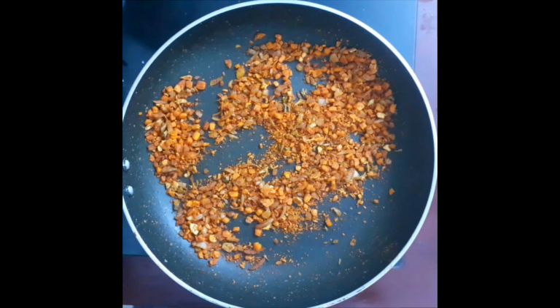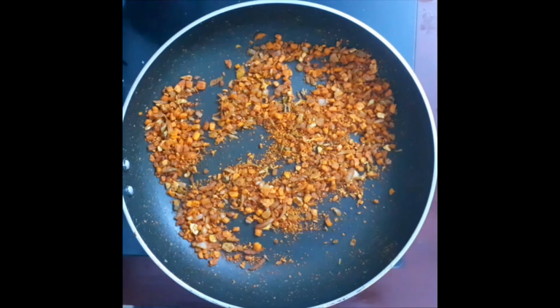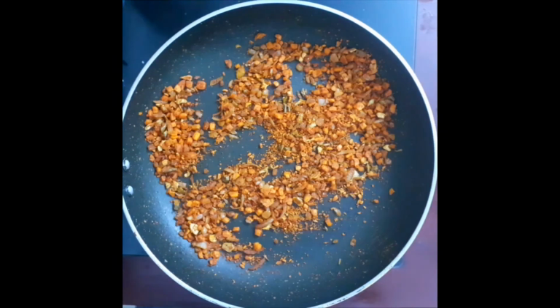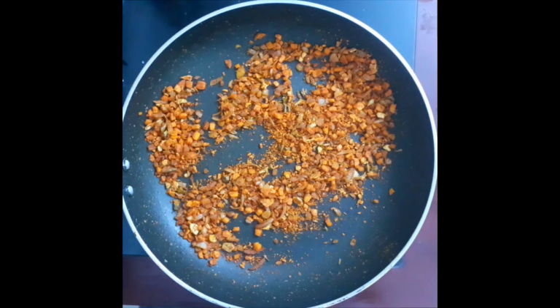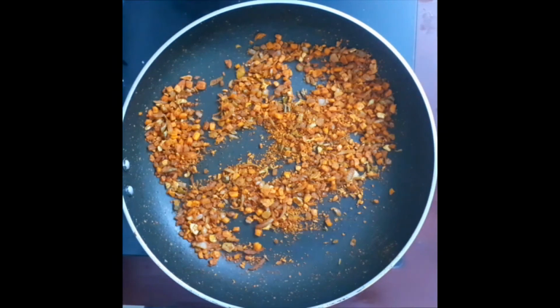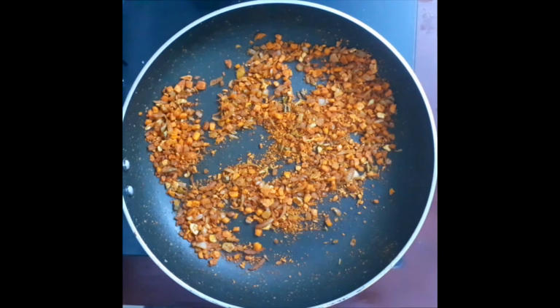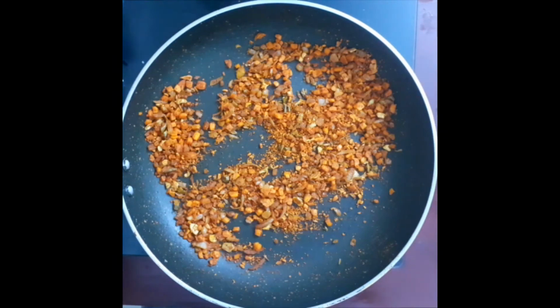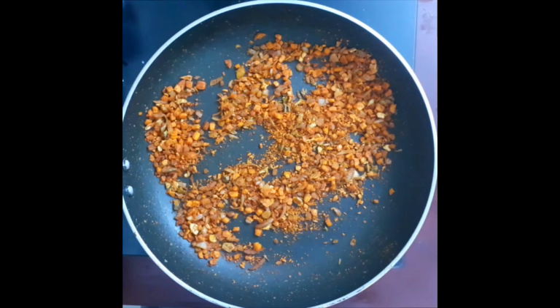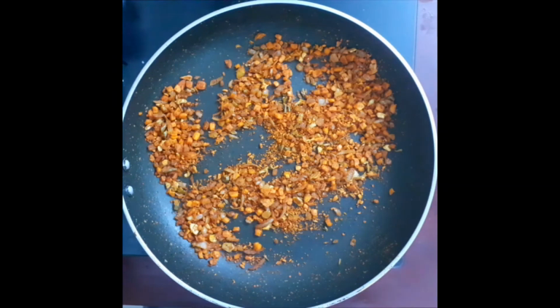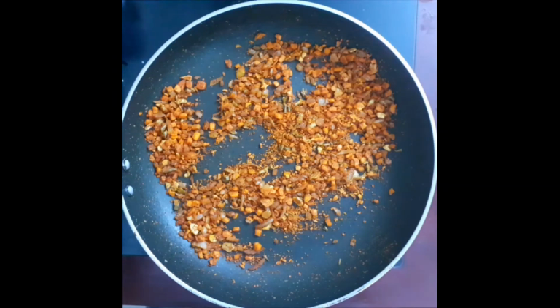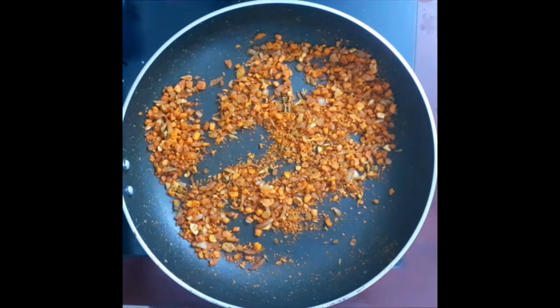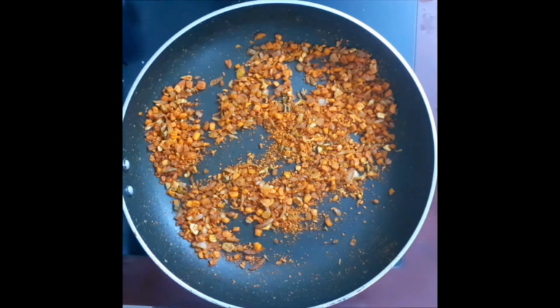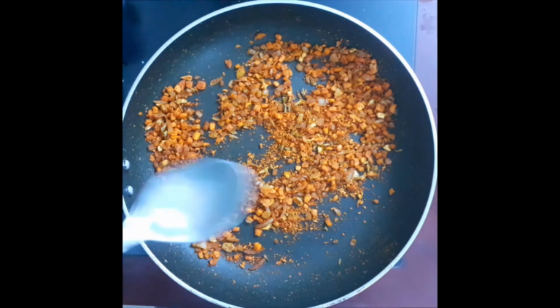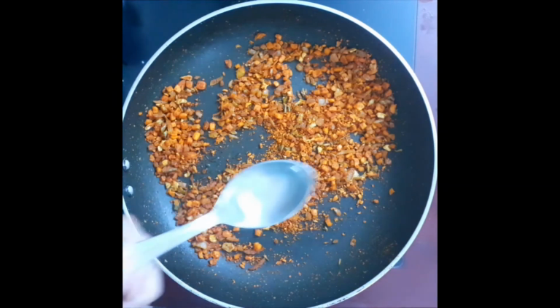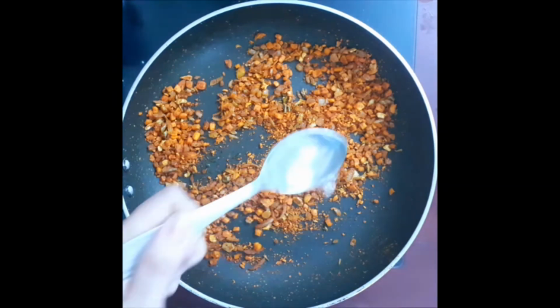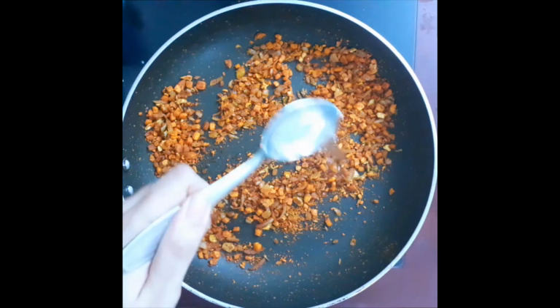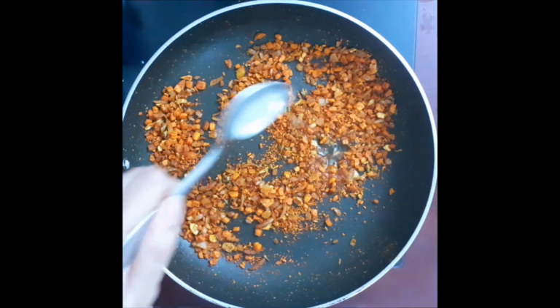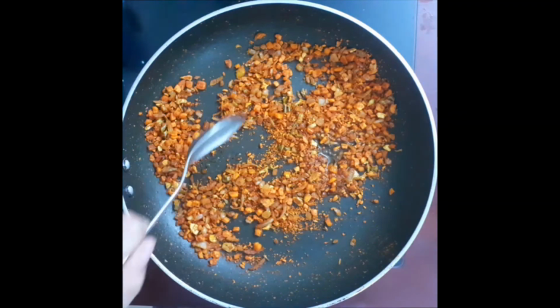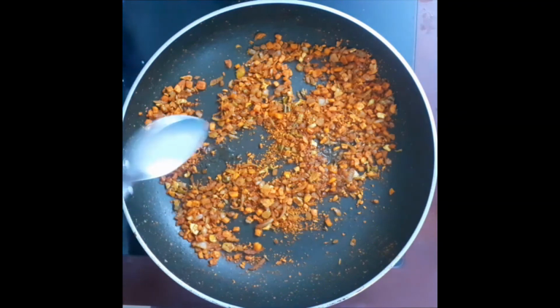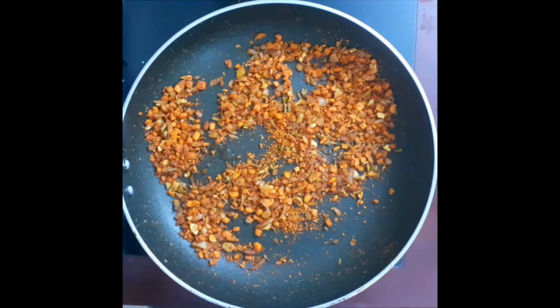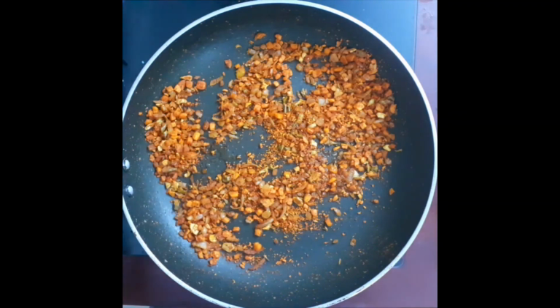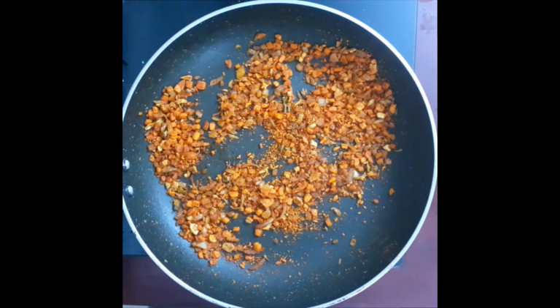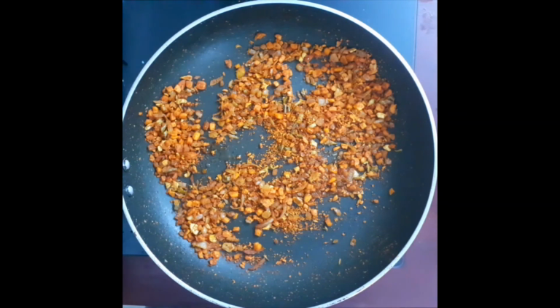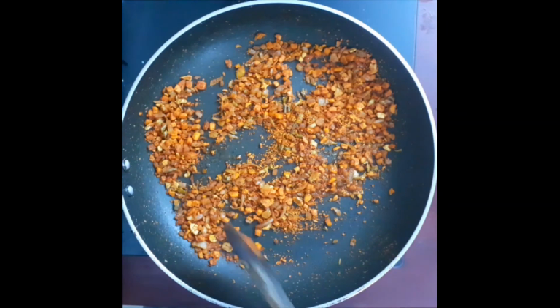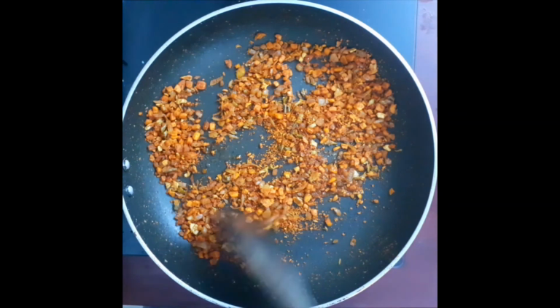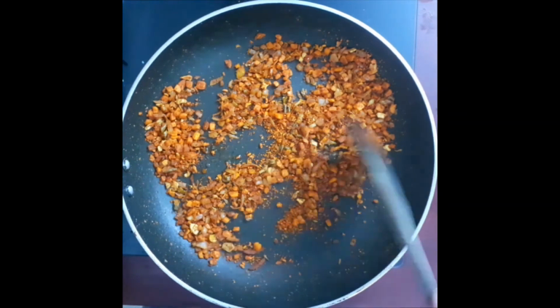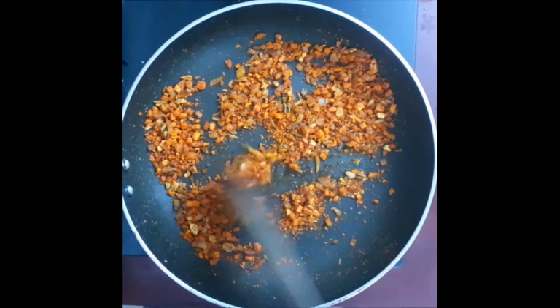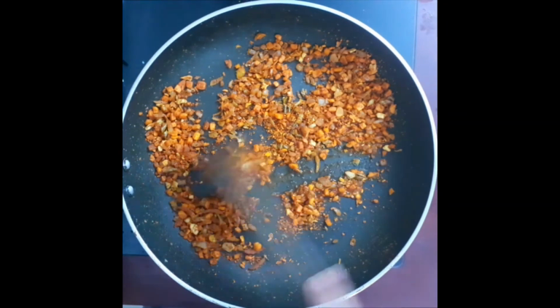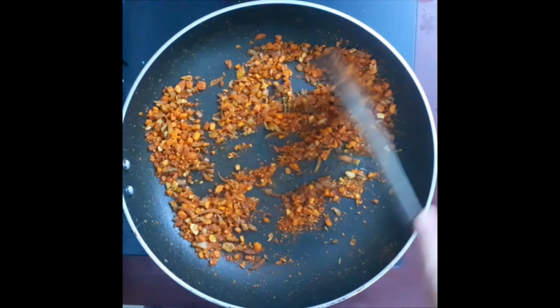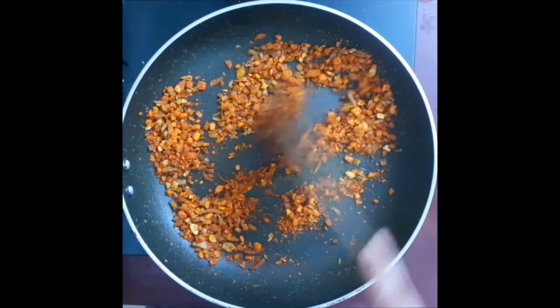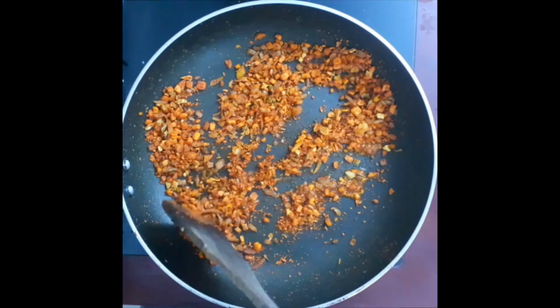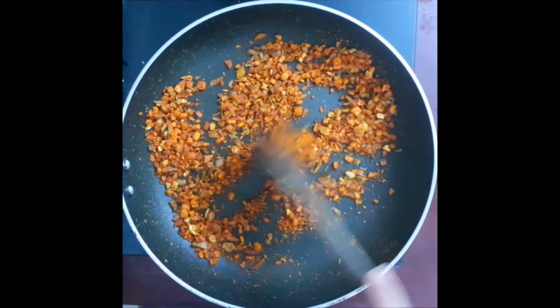For 2 minutes, we will cook the carrots on low flame. Add 5 tablespoons of the seasoning.